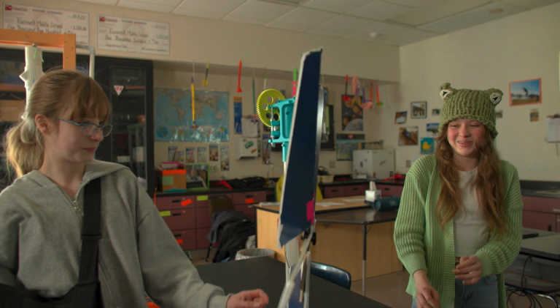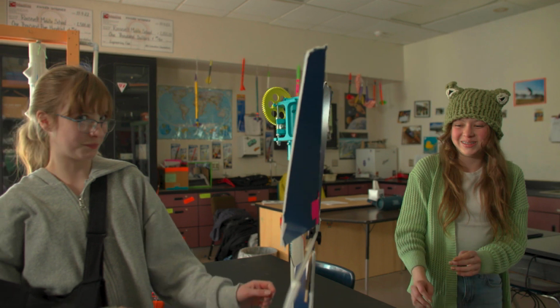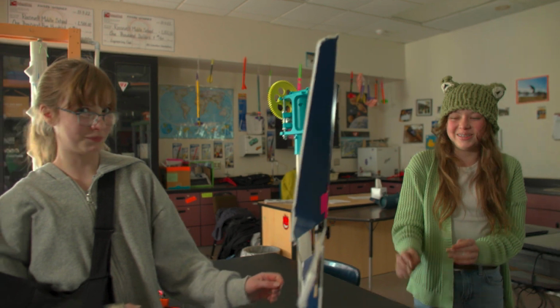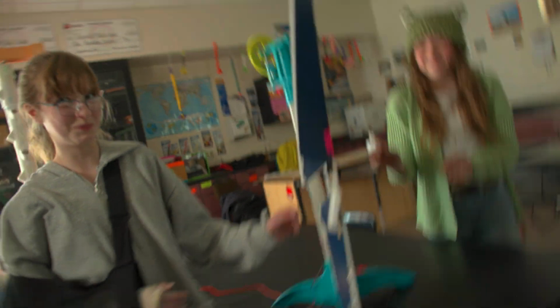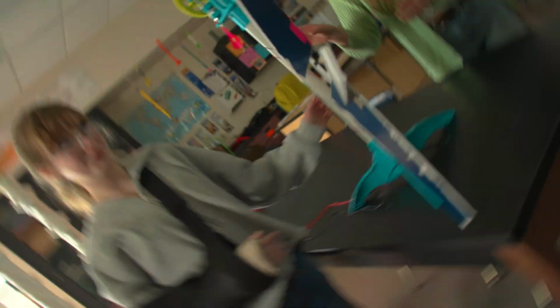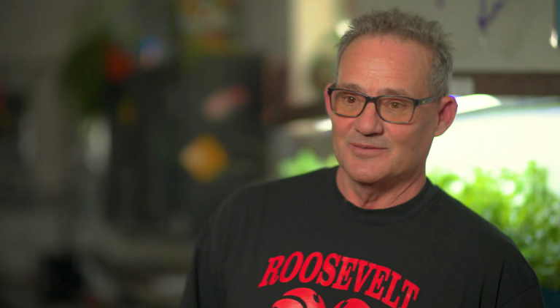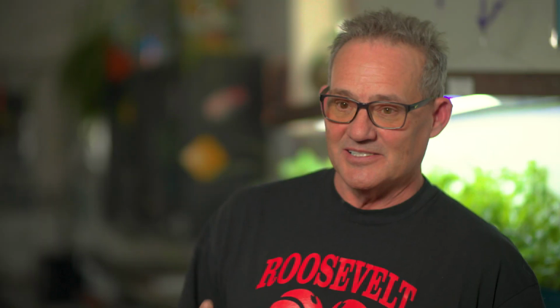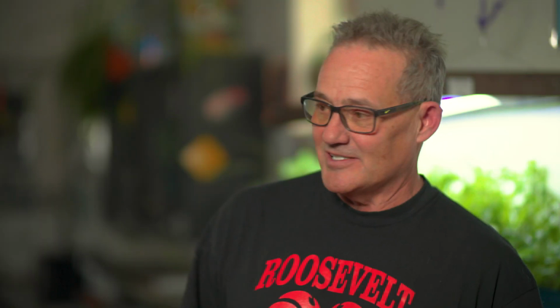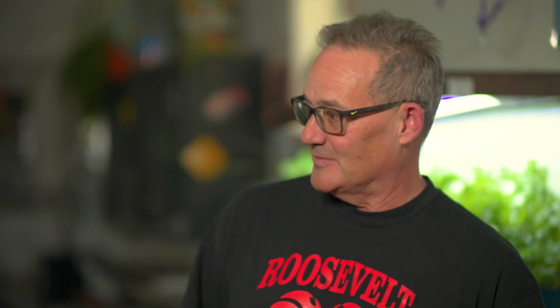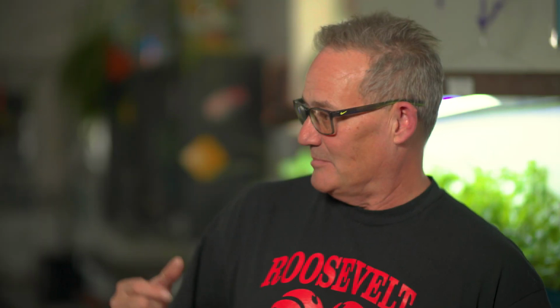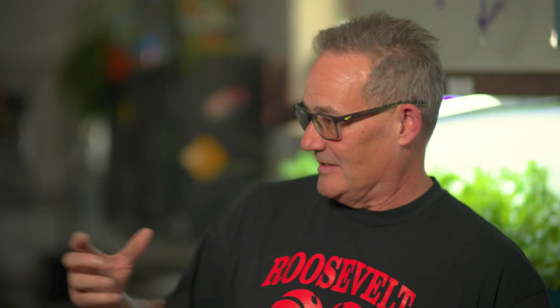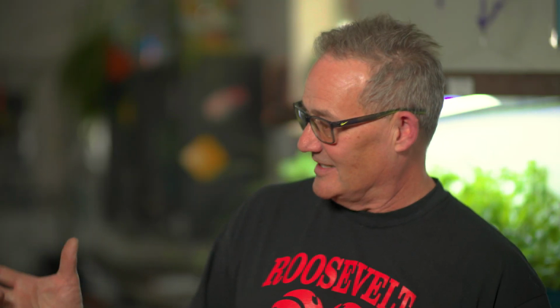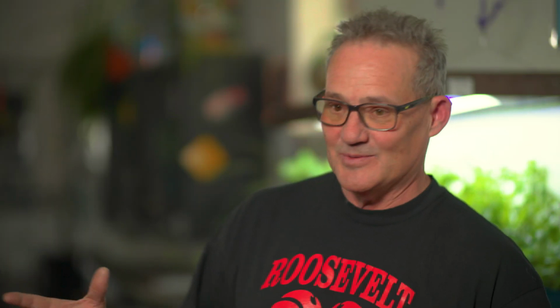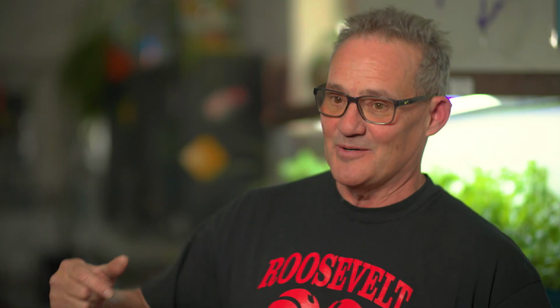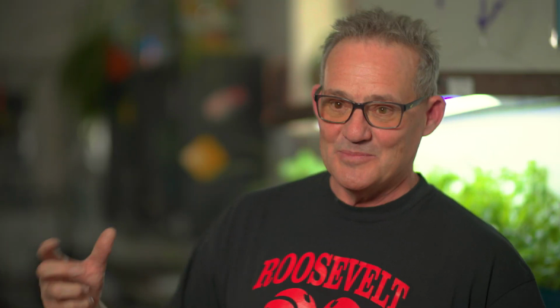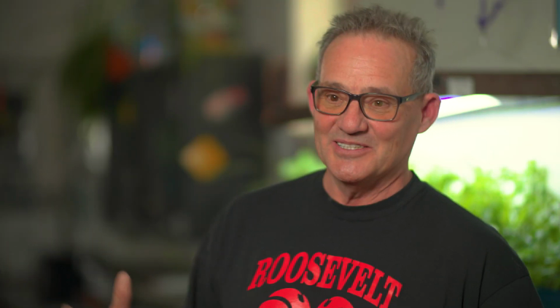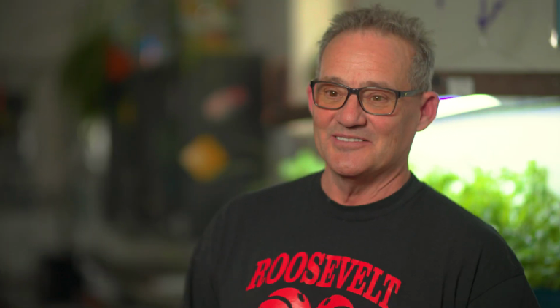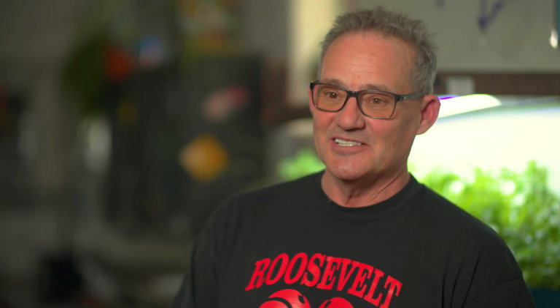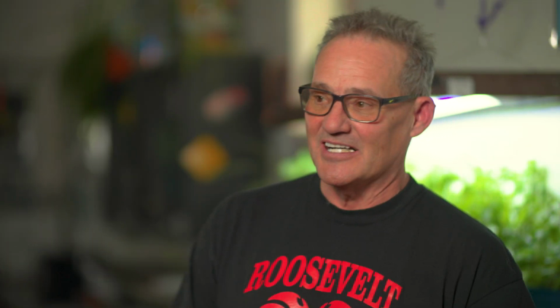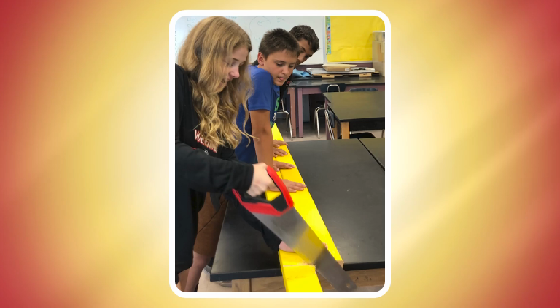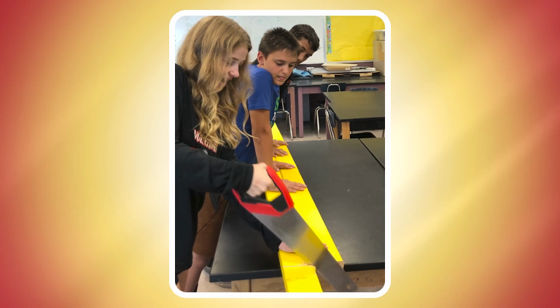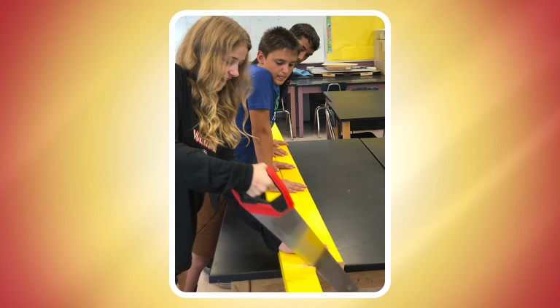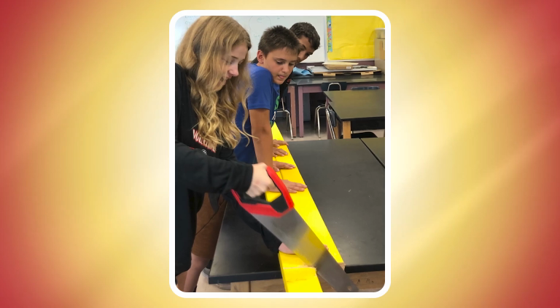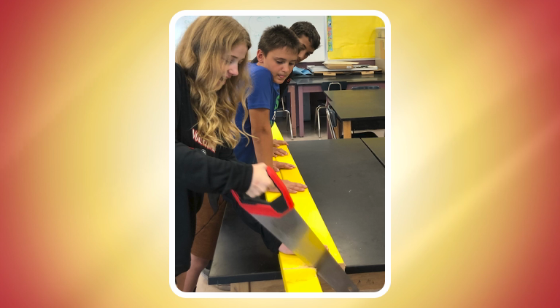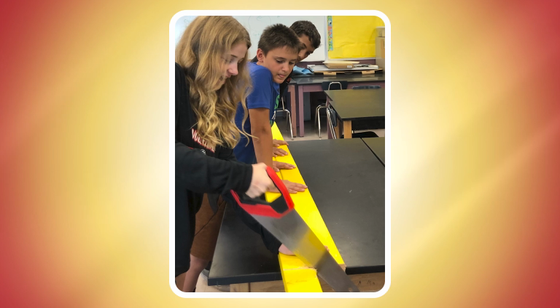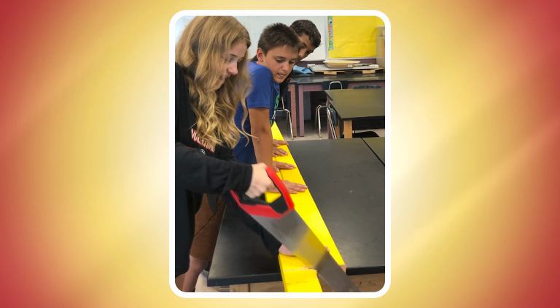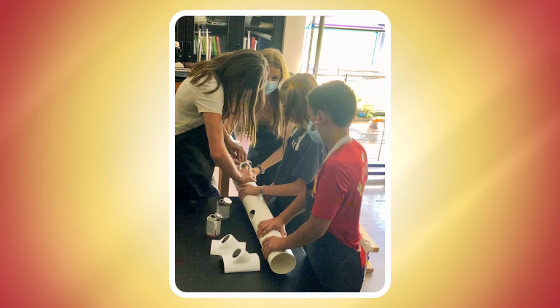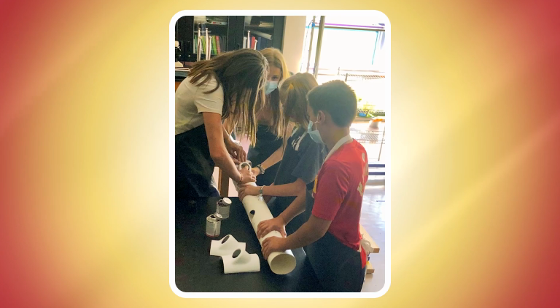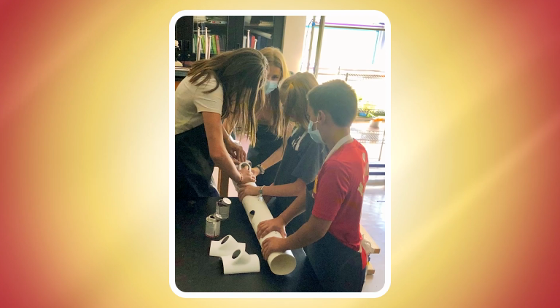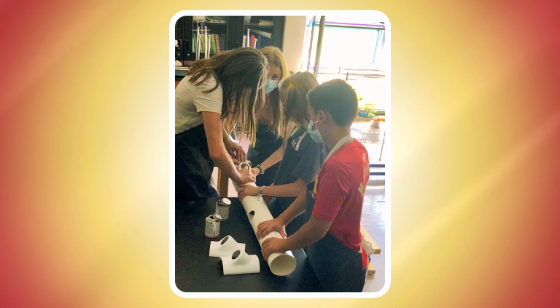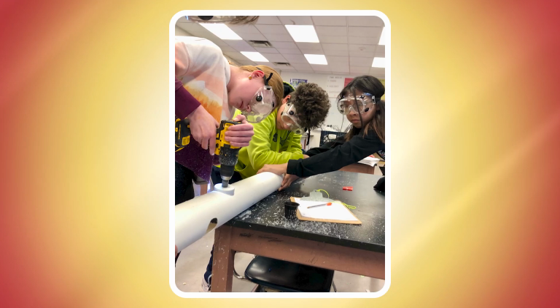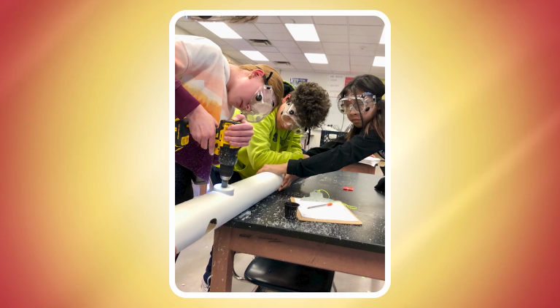Failure is key. We design something, it might leak. We've got to rebuild it and redesign it. That hands-on experience is invaluable.